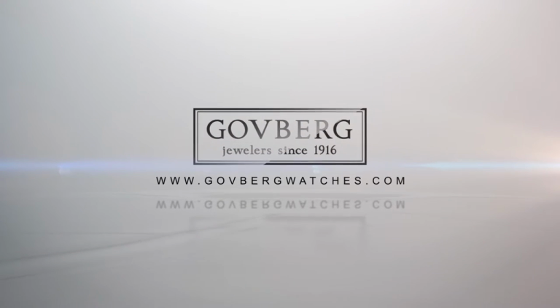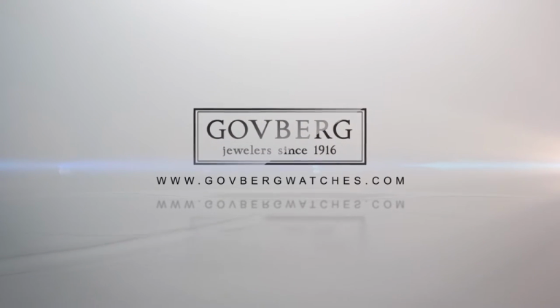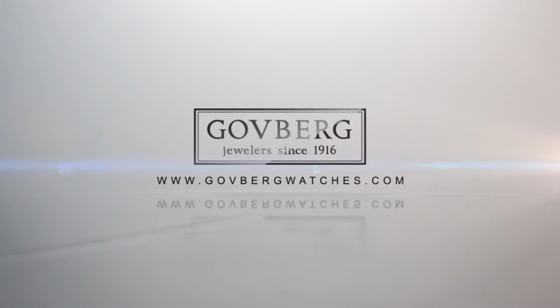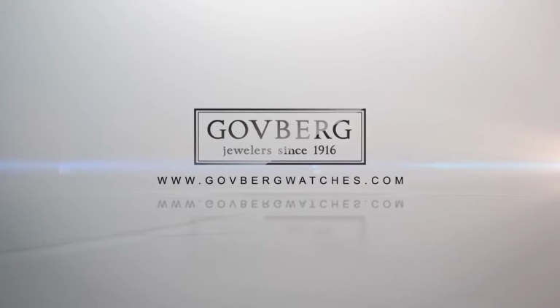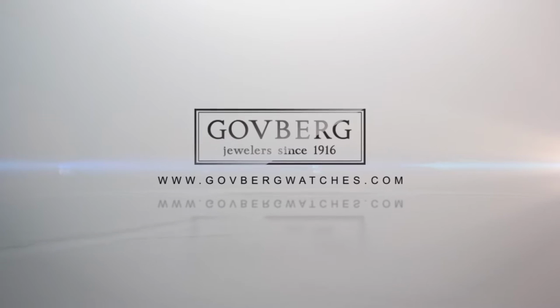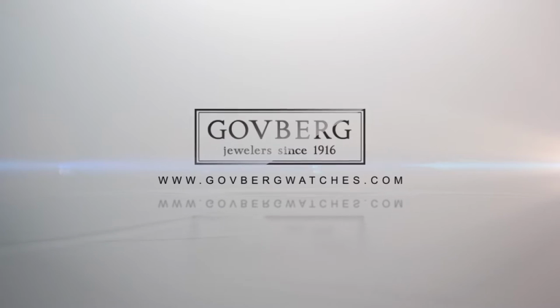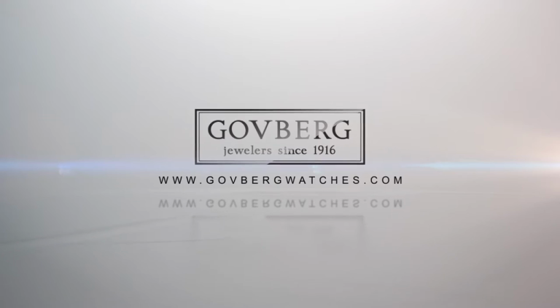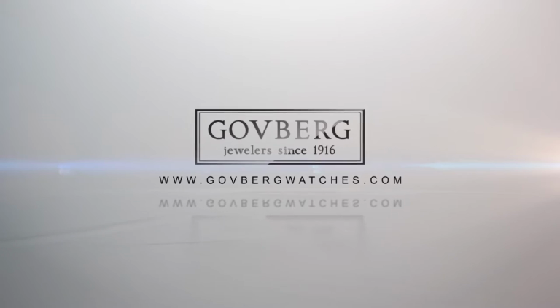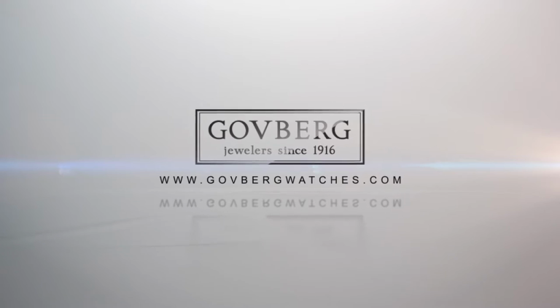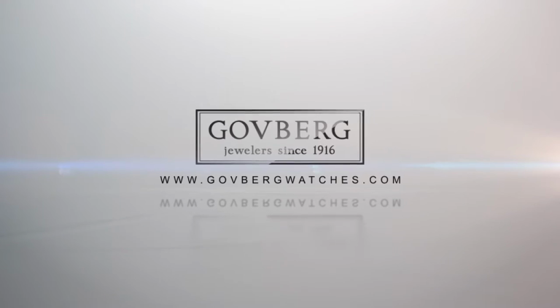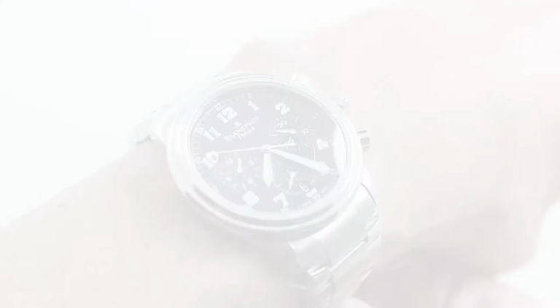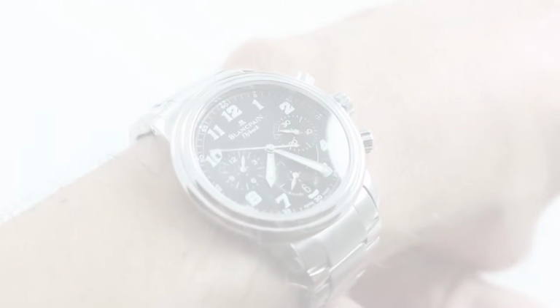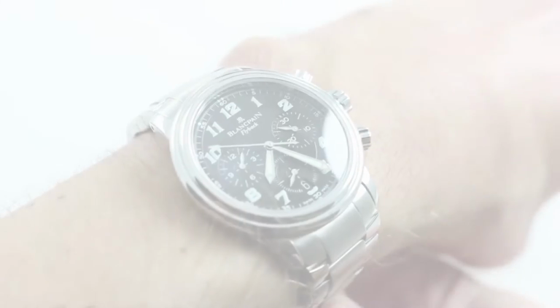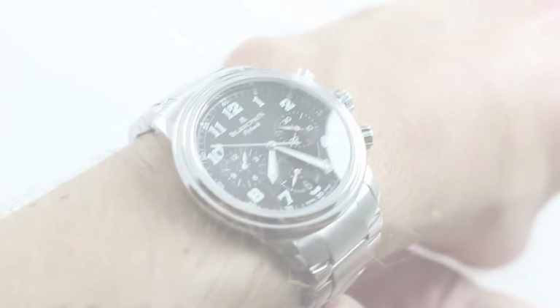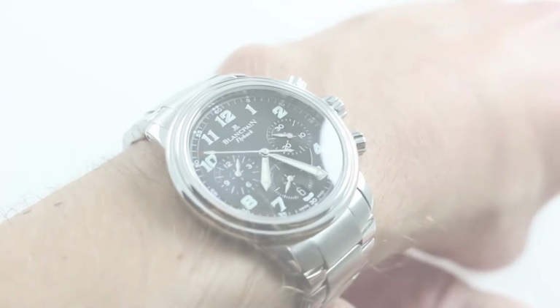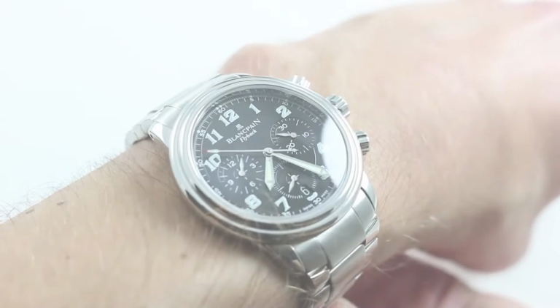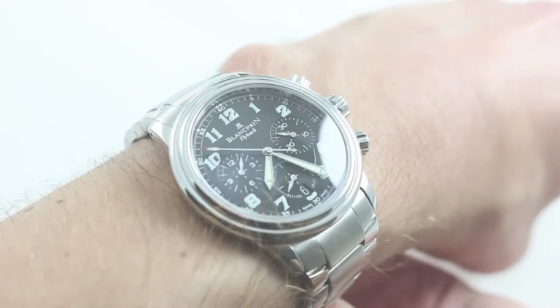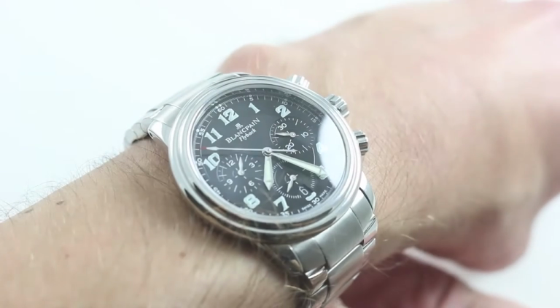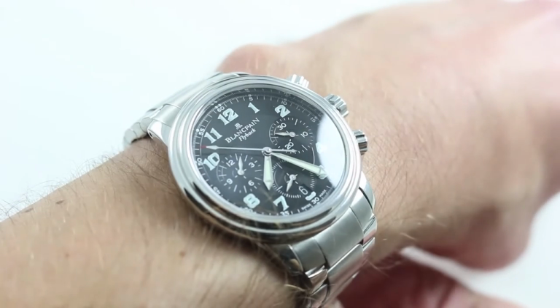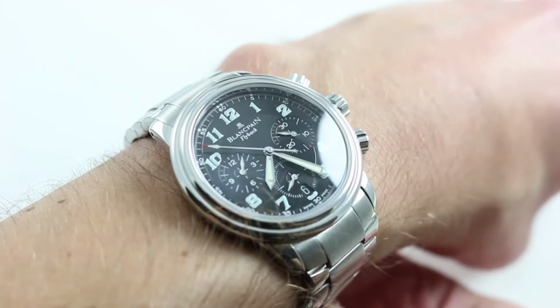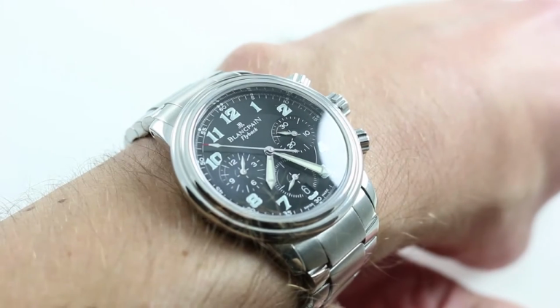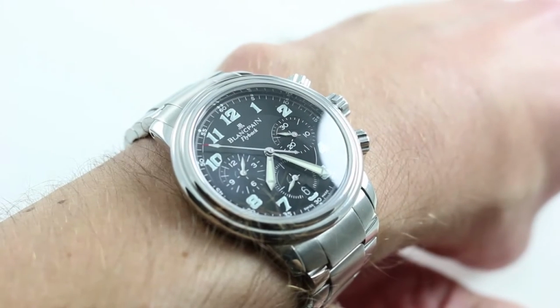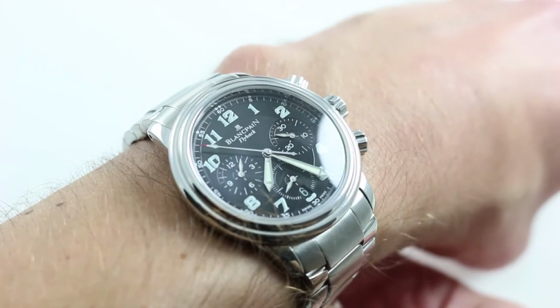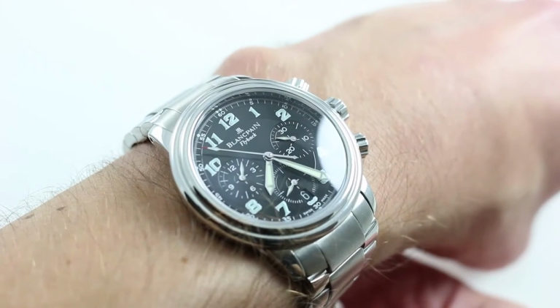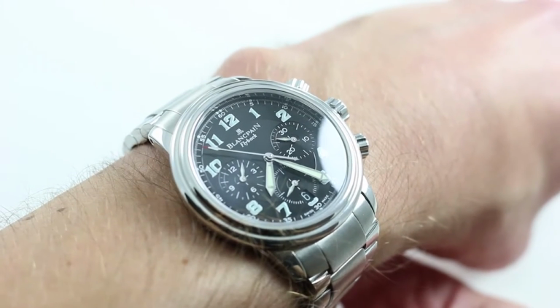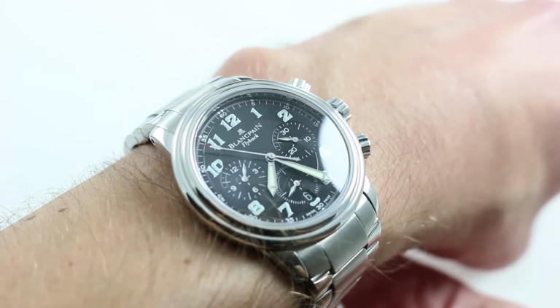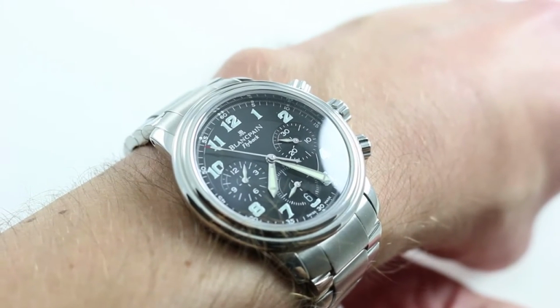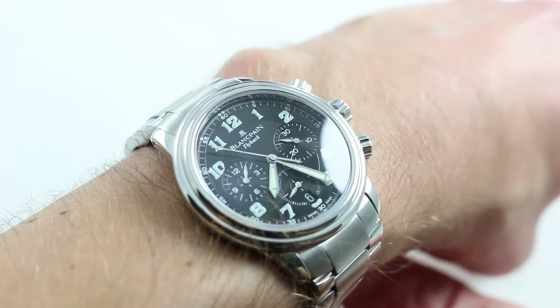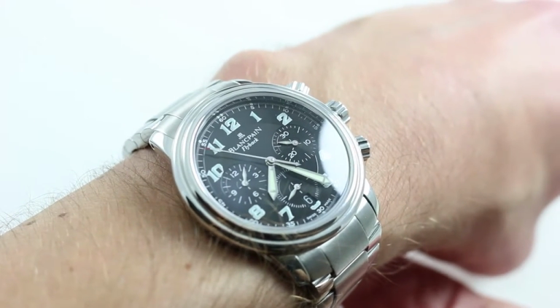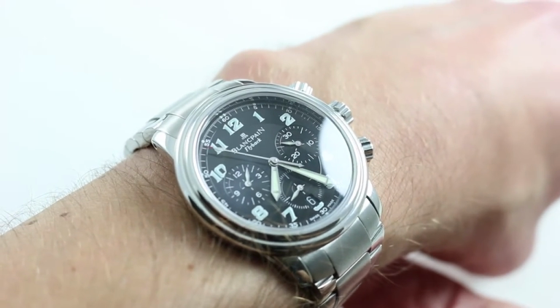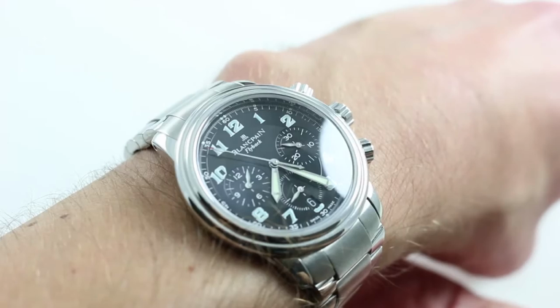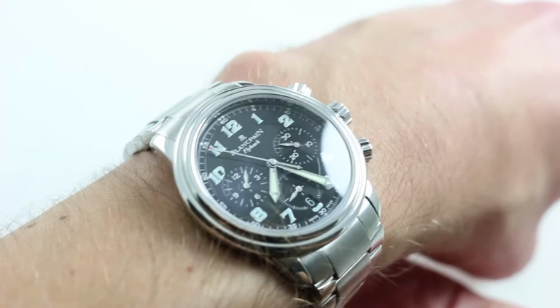Hi, I'm Tim. Welcome to our channel and thanks for logging on. Today we're looking at the Blancpain Le Mans Flyback Chronograph.